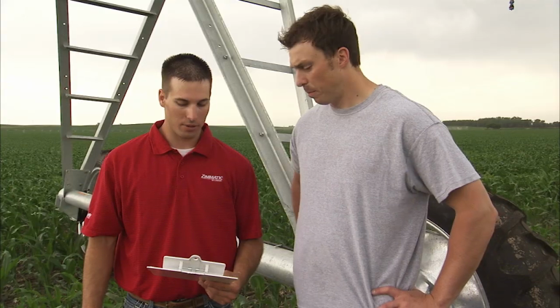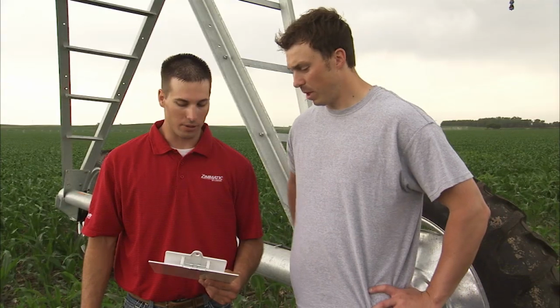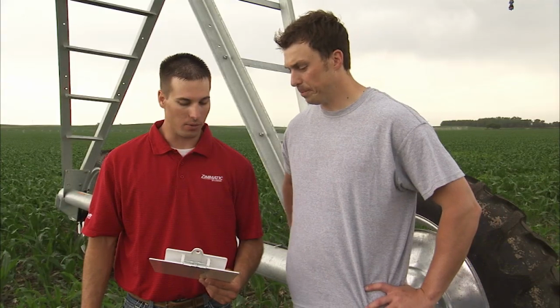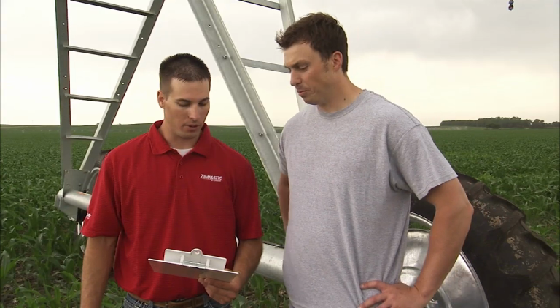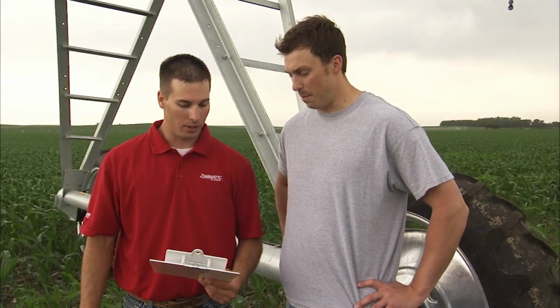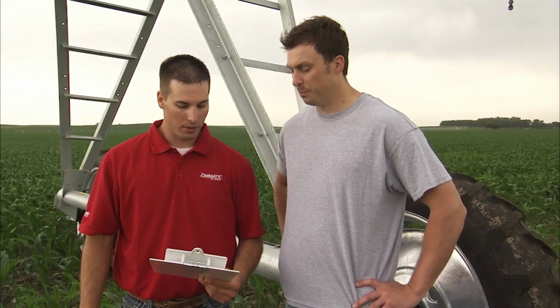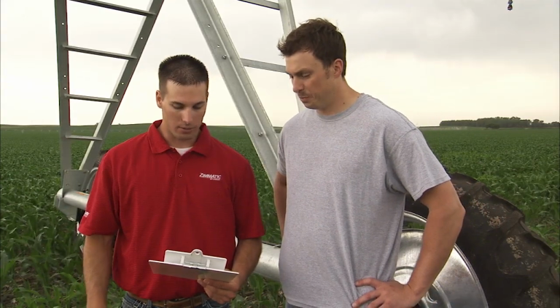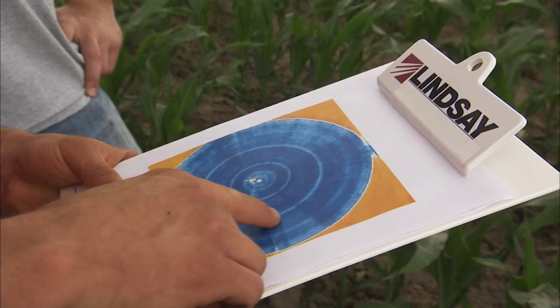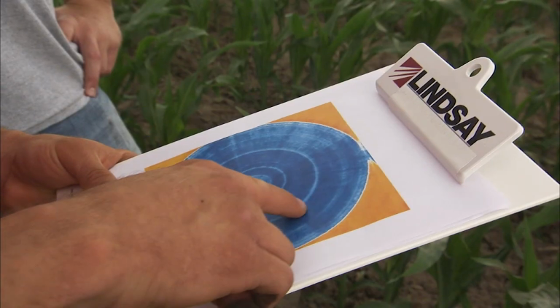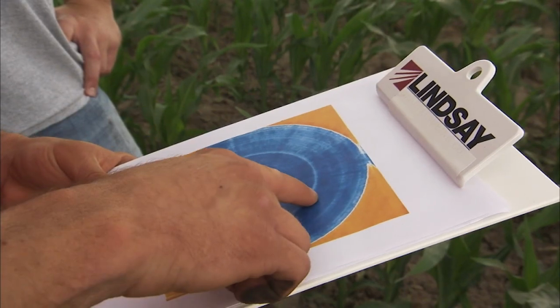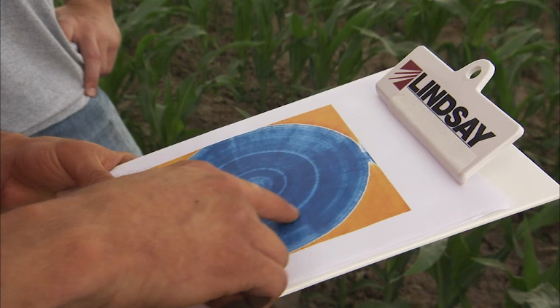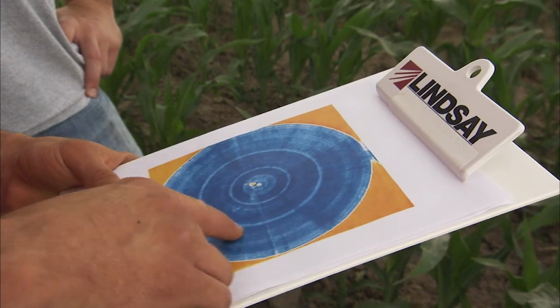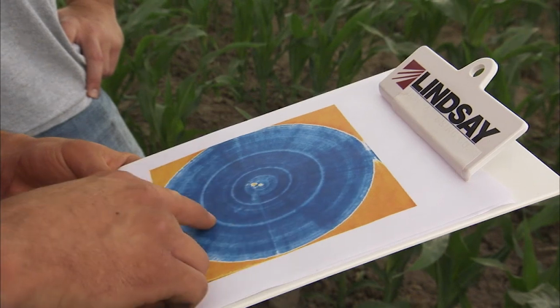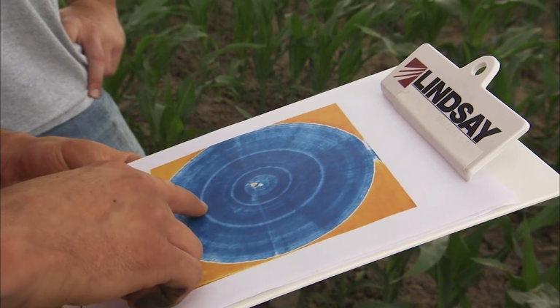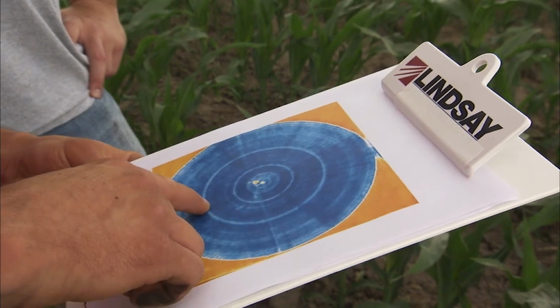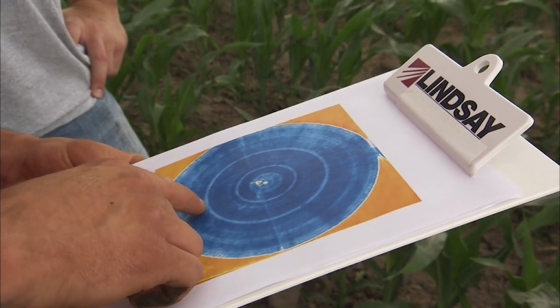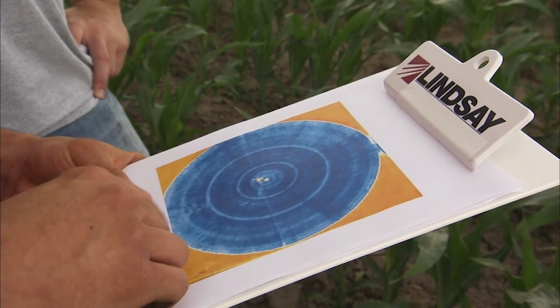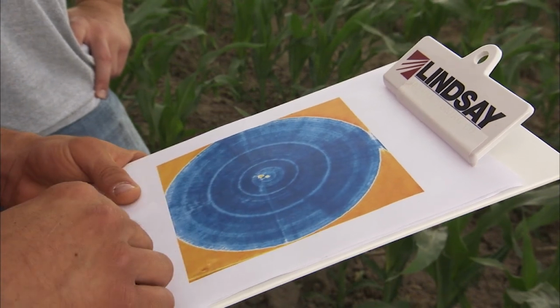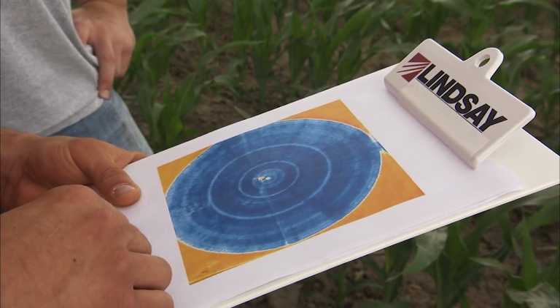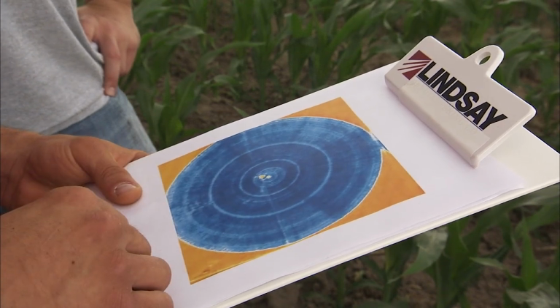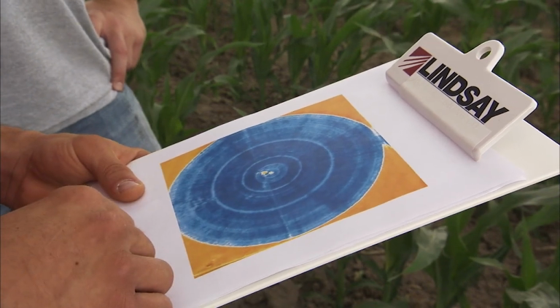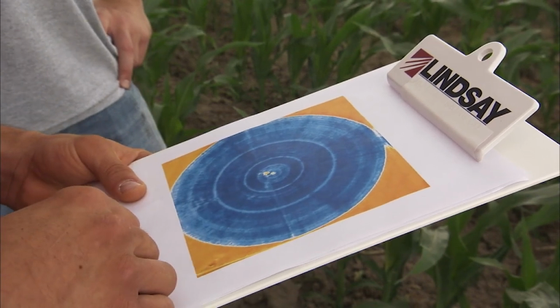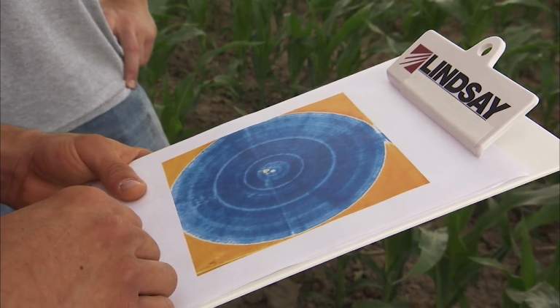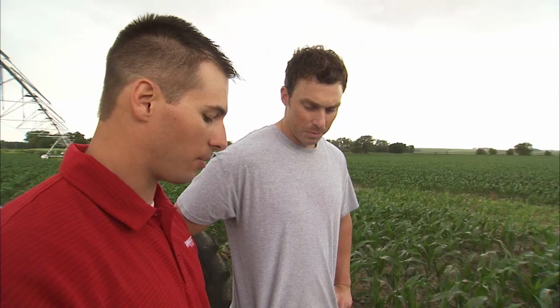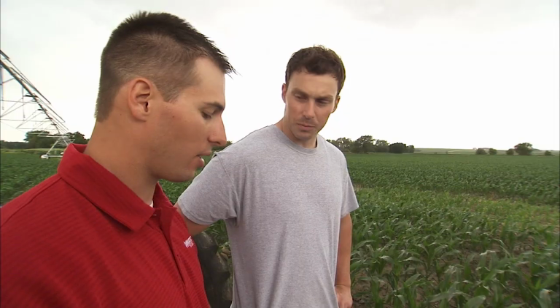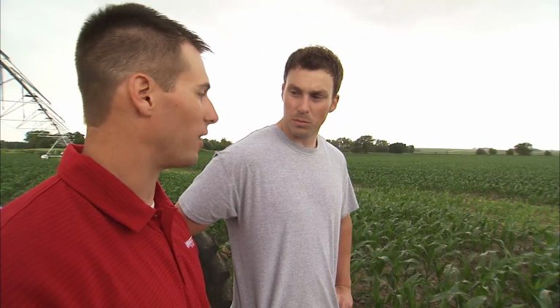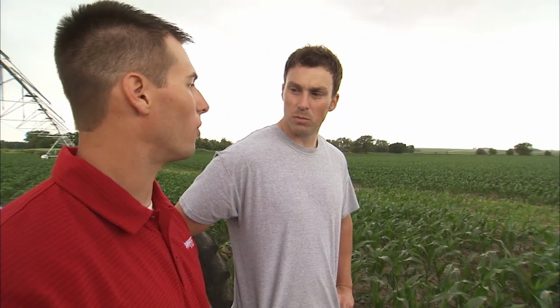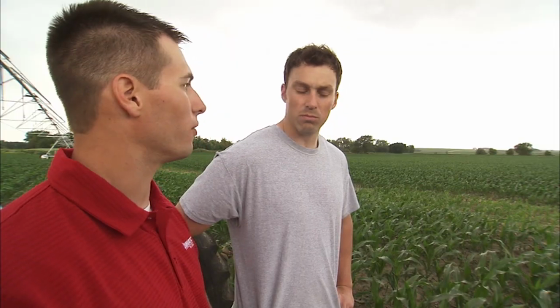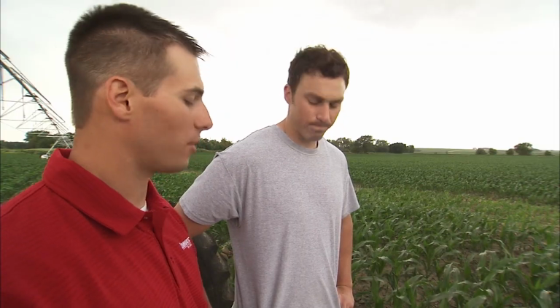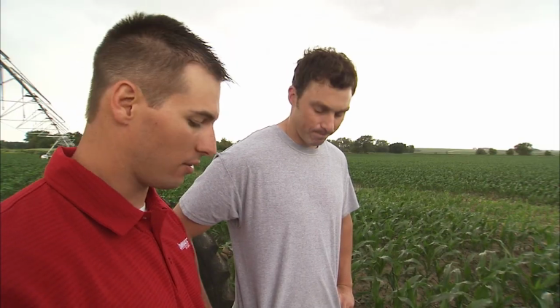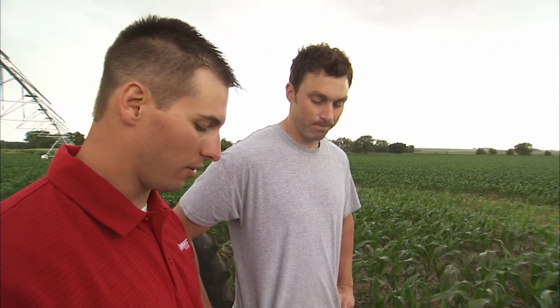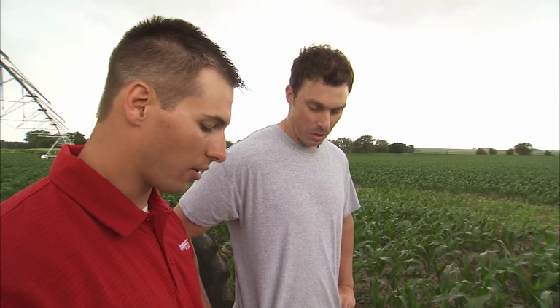Thermal or infrared imagery can also help identify areas of crop stress caused by a plugged or damaged sprinkler.